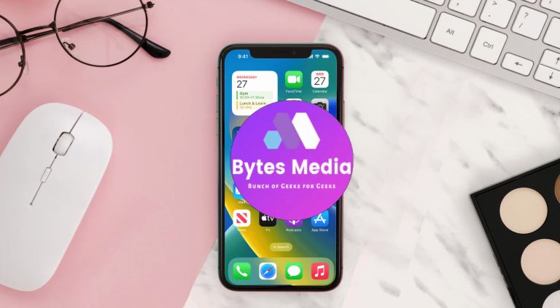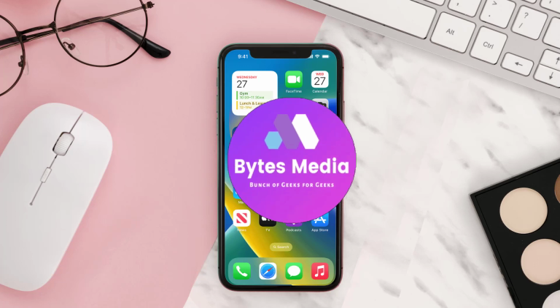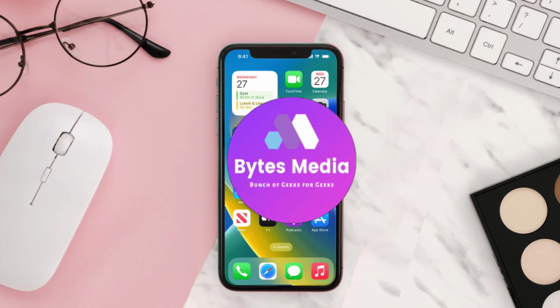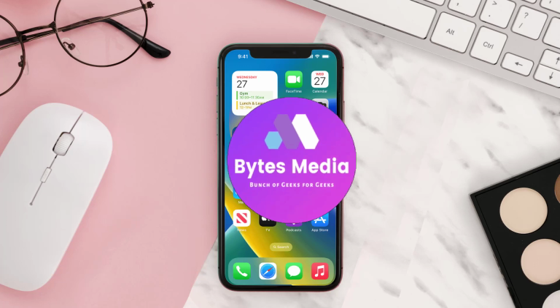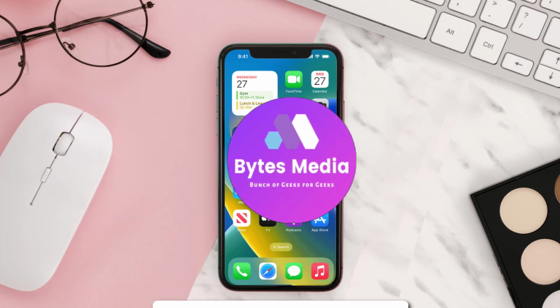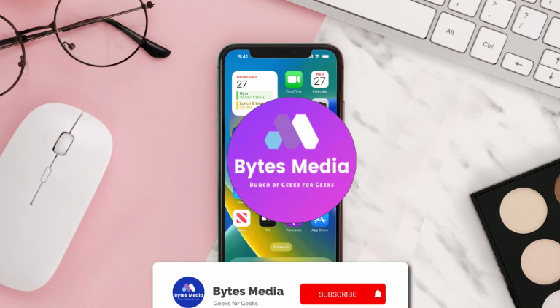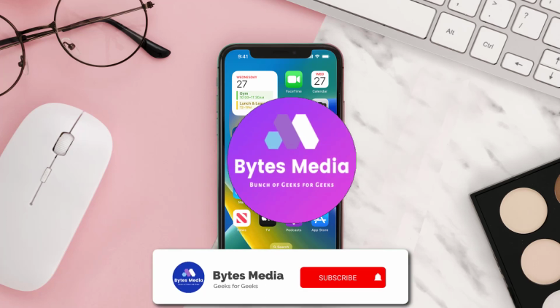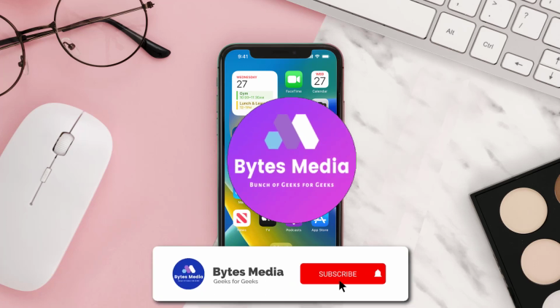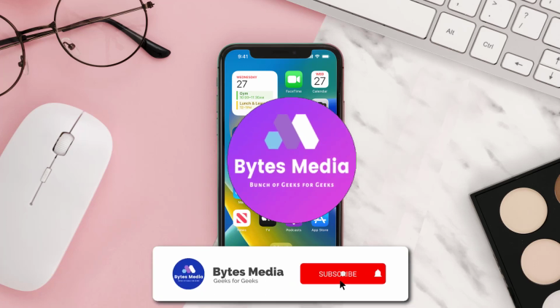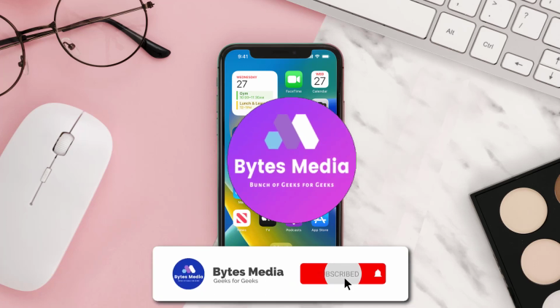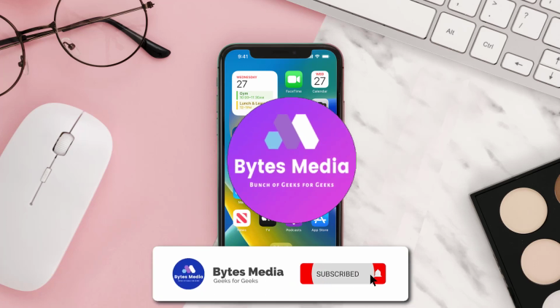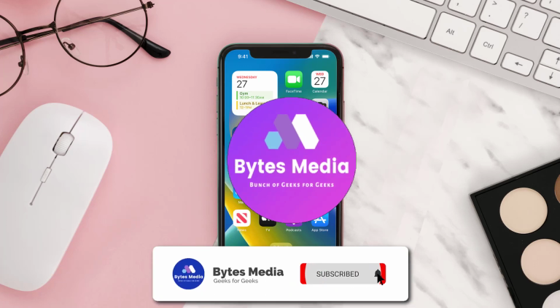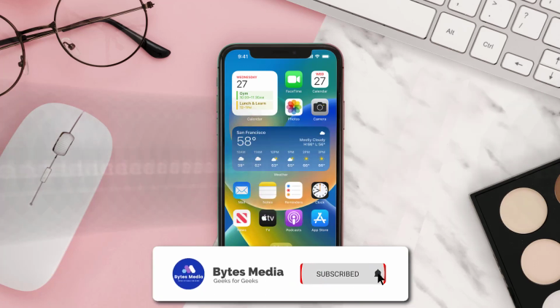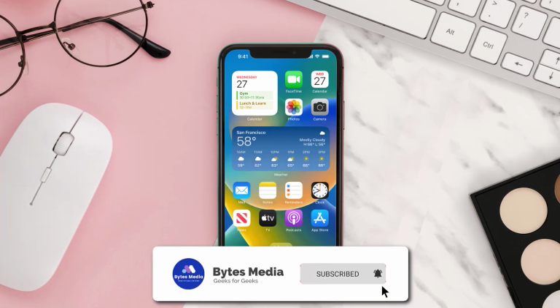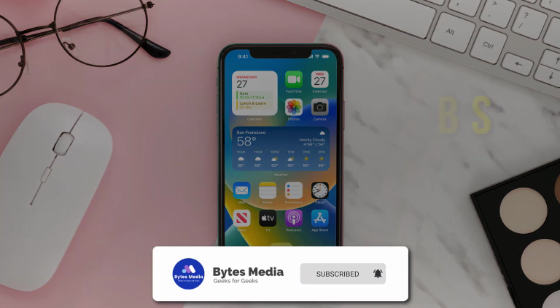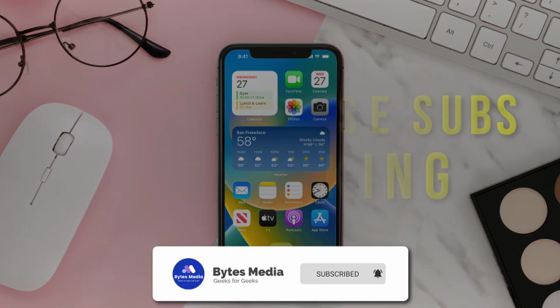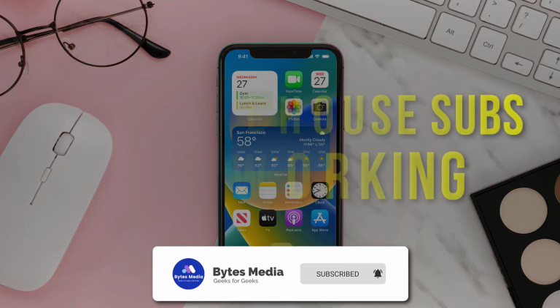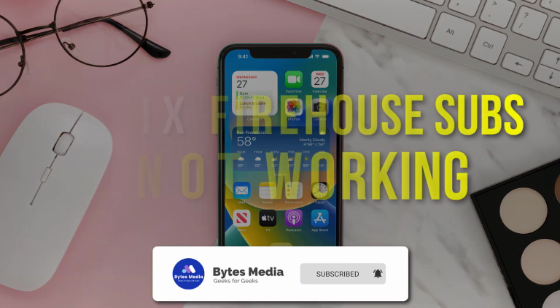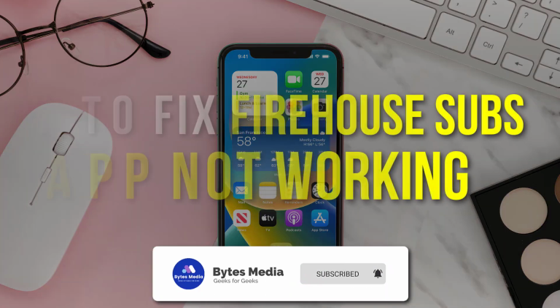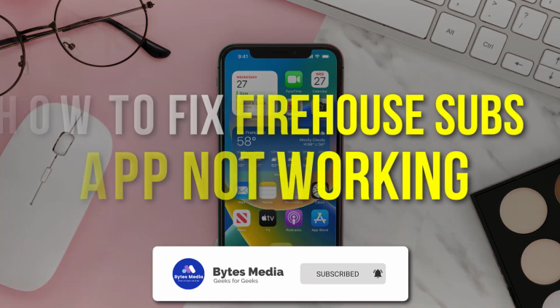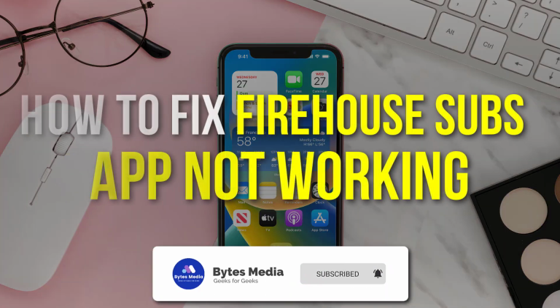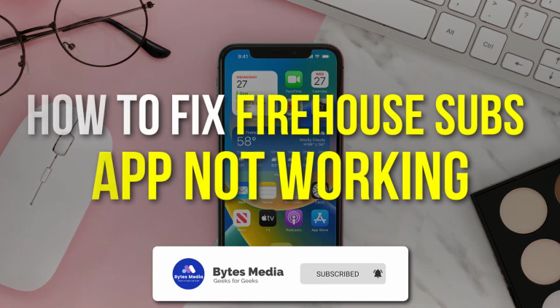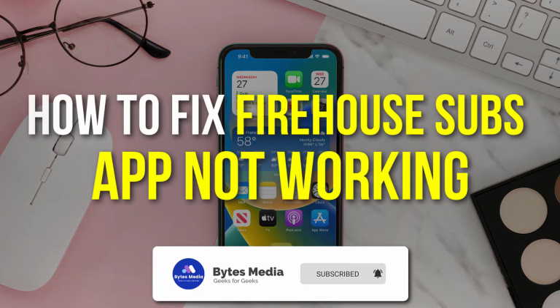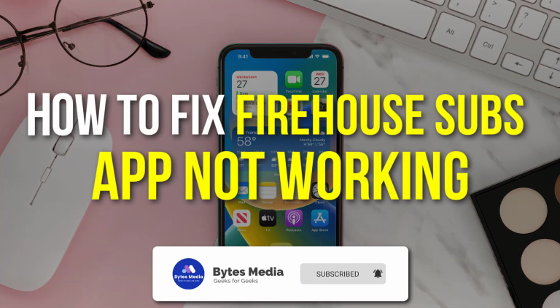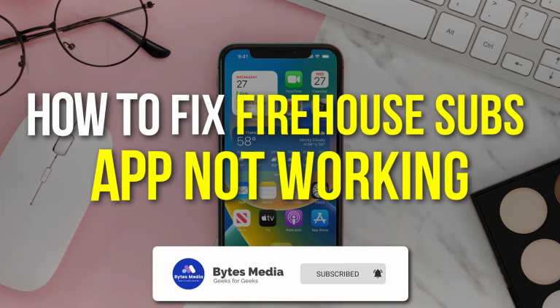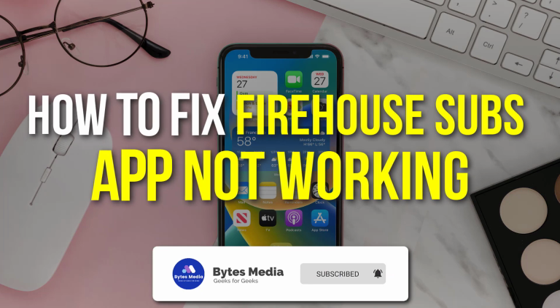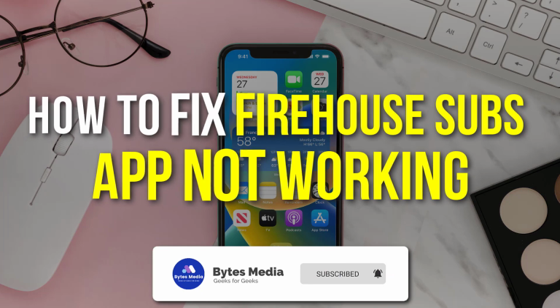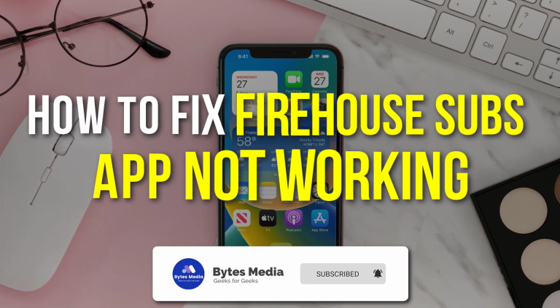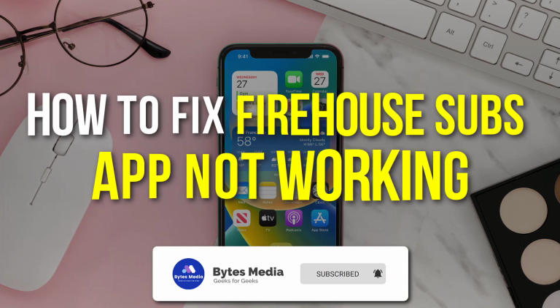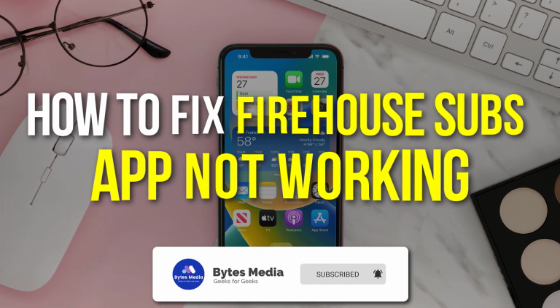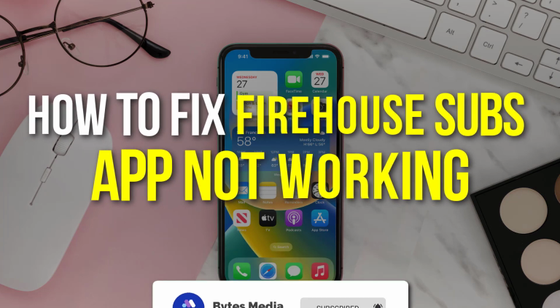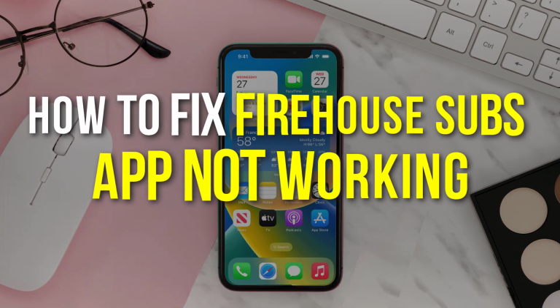Hey guys, I'm Anna and today I'm going to show you how to fix the Firehouse Subs mobile app not working.